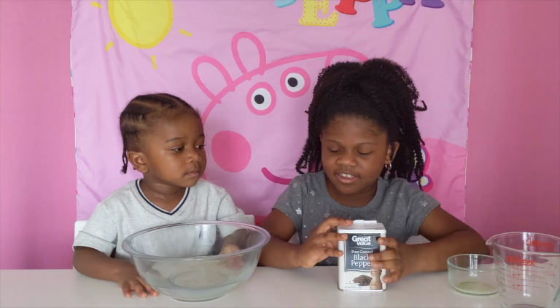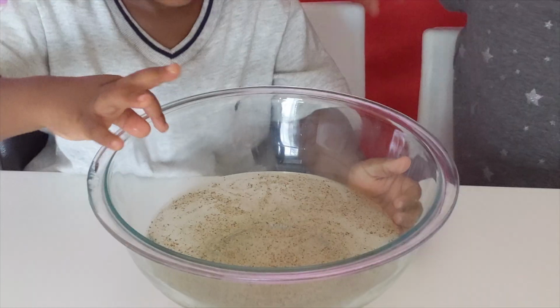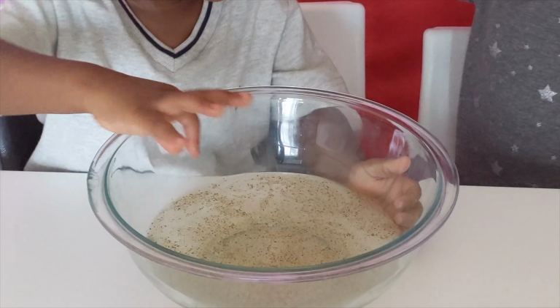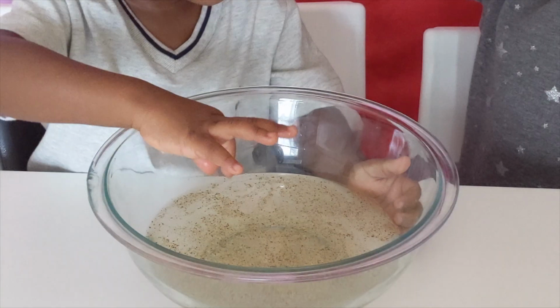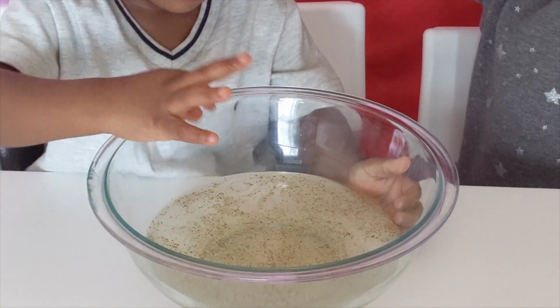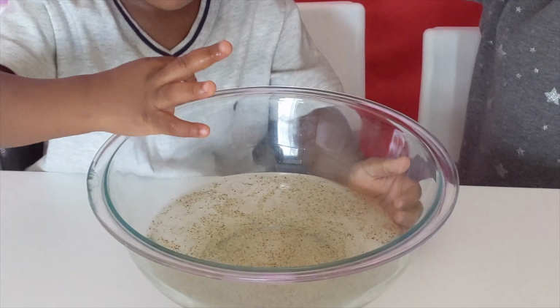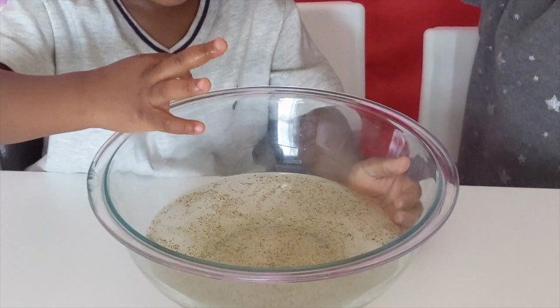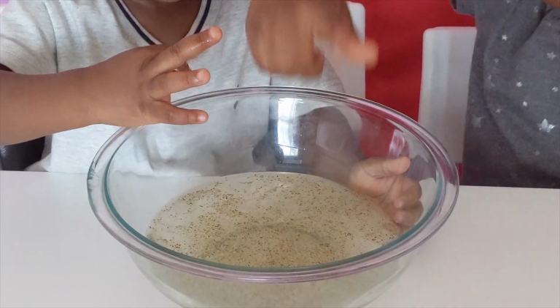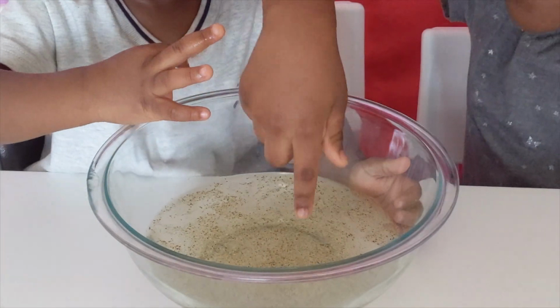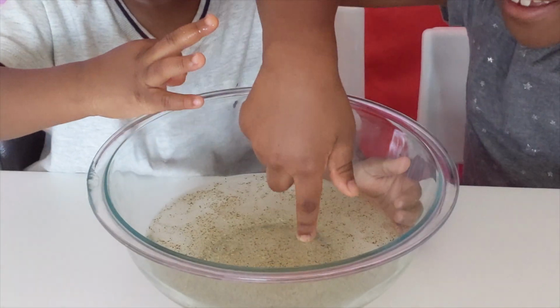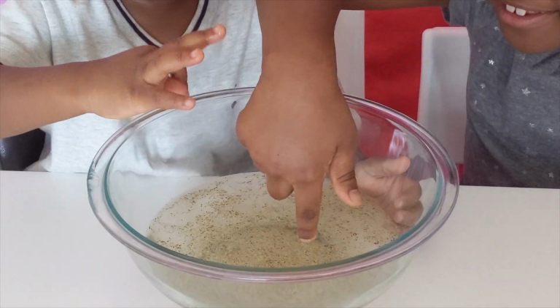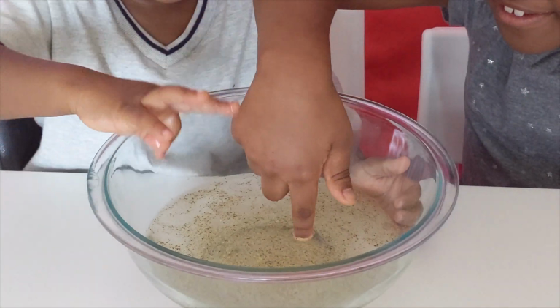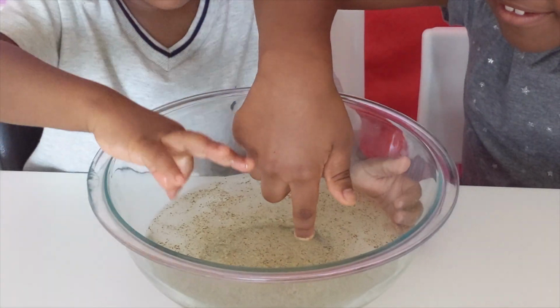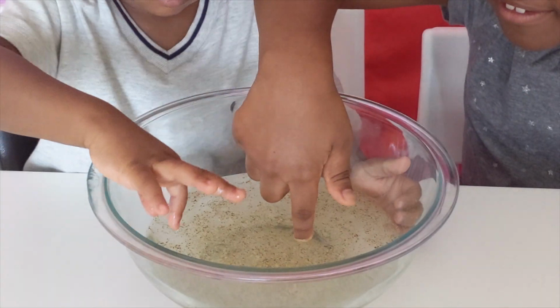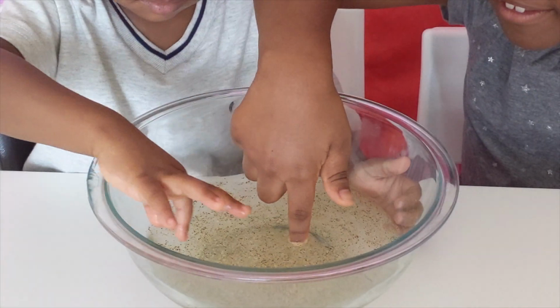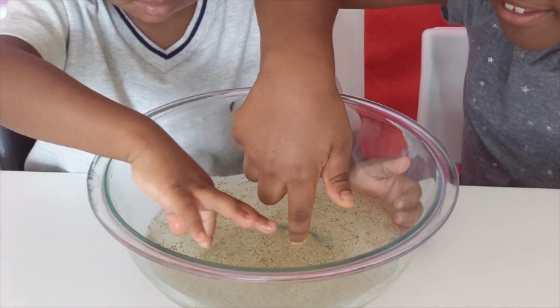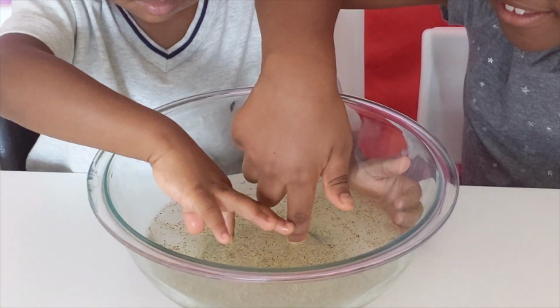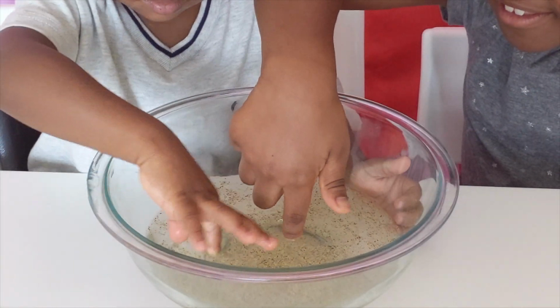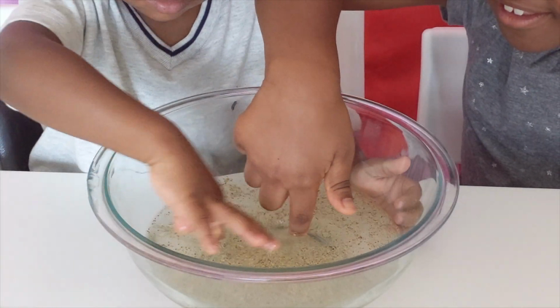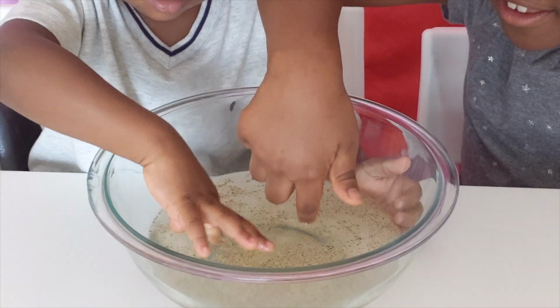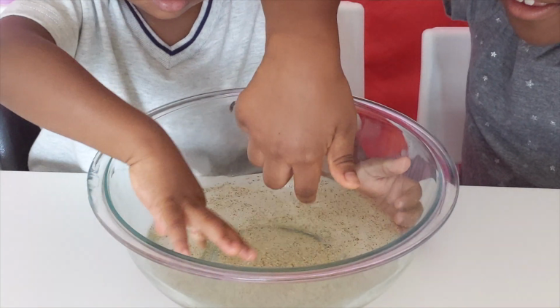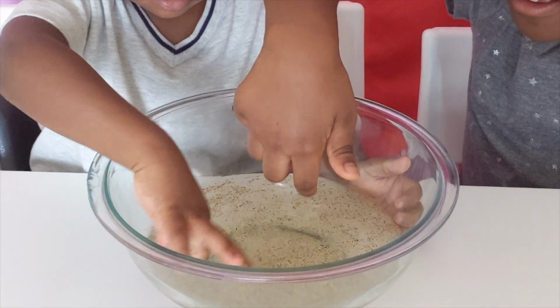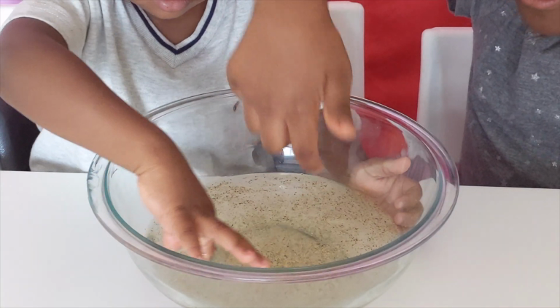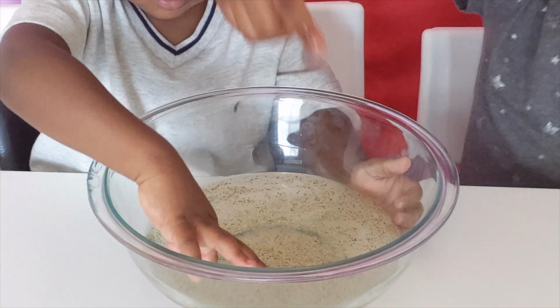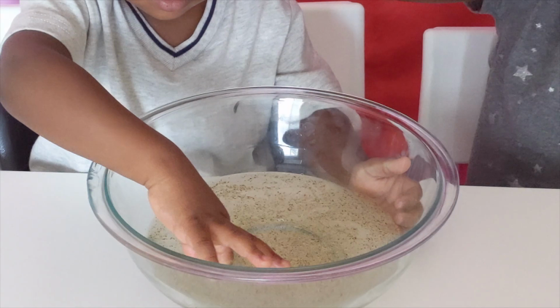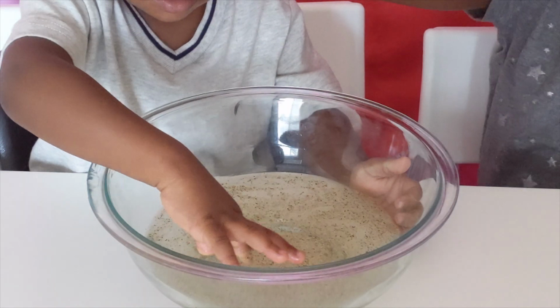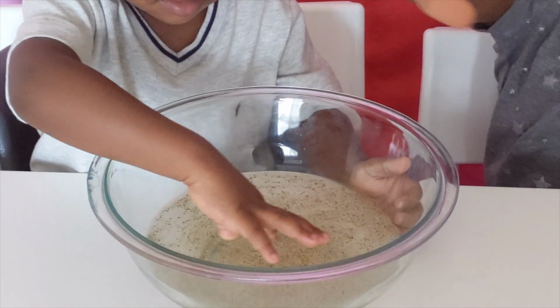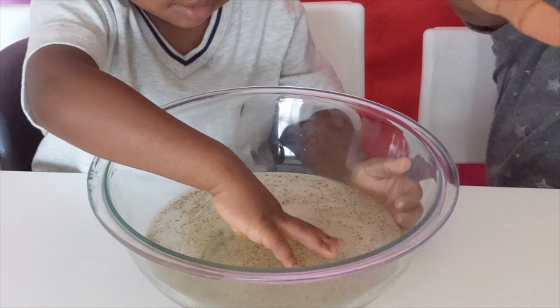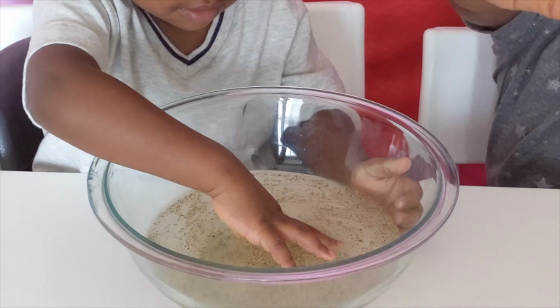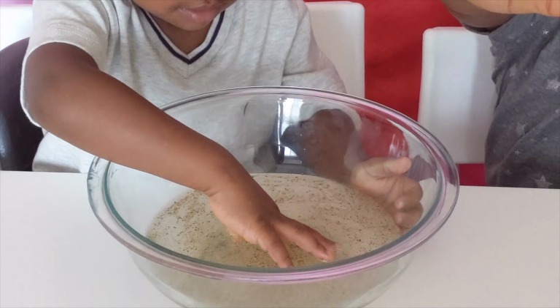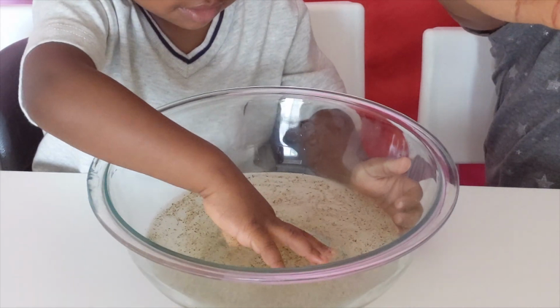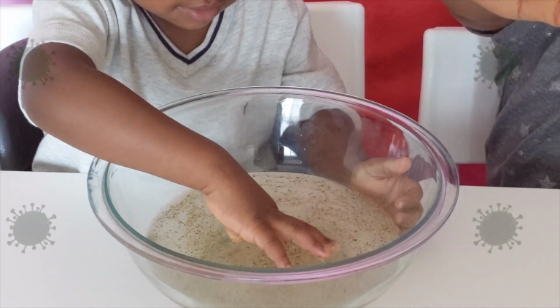Now we're going to stick our fingers in. Look at all the germs on my fingers.